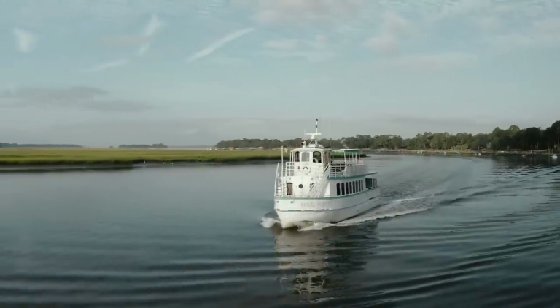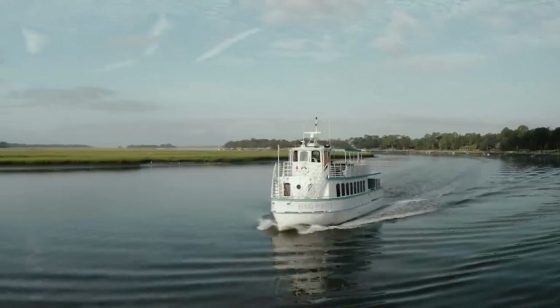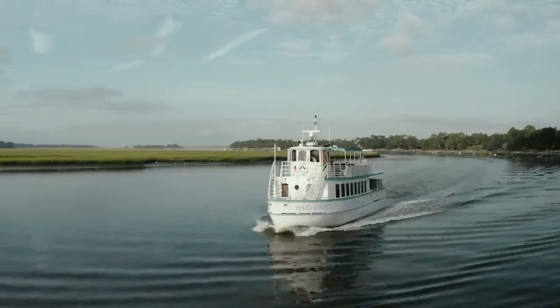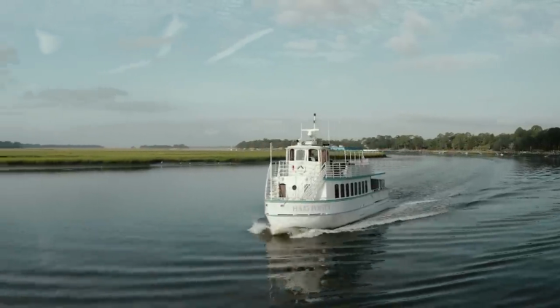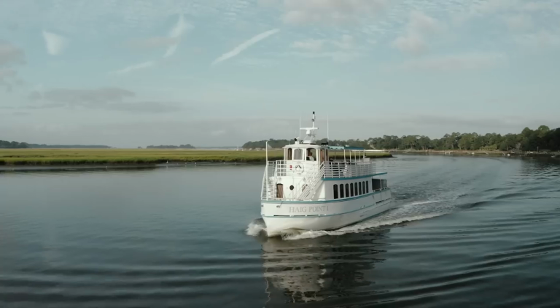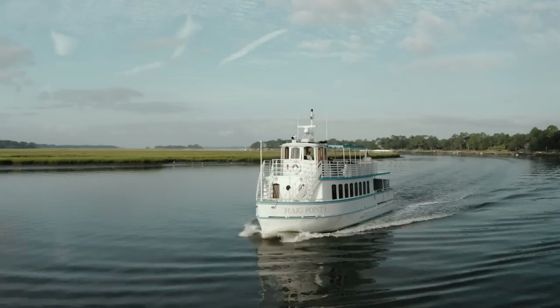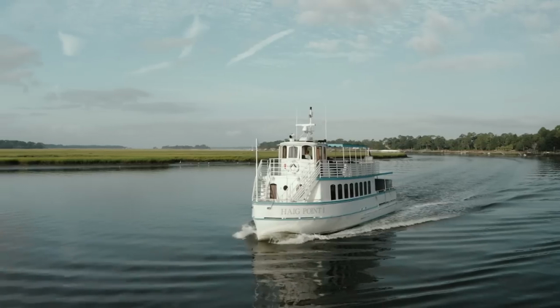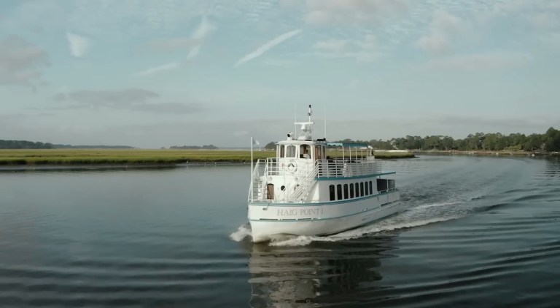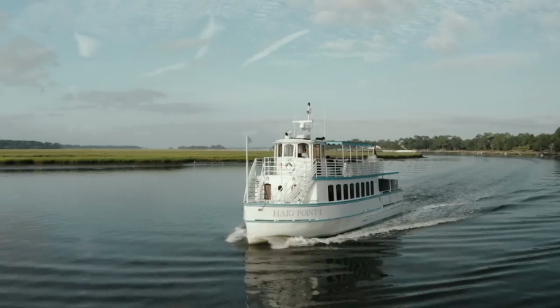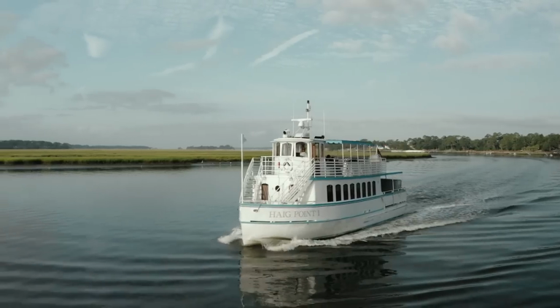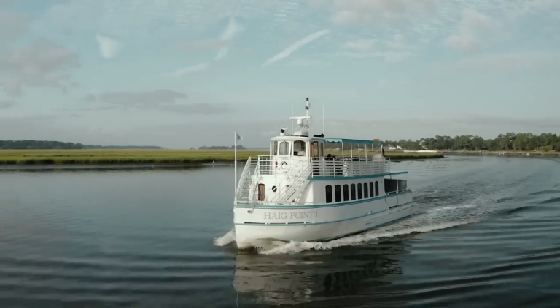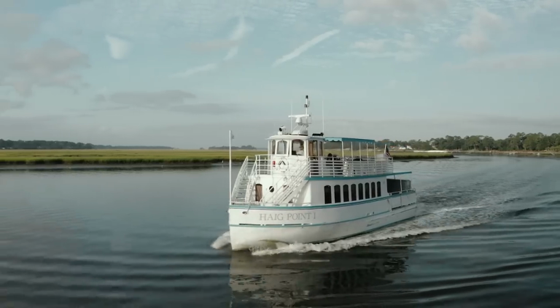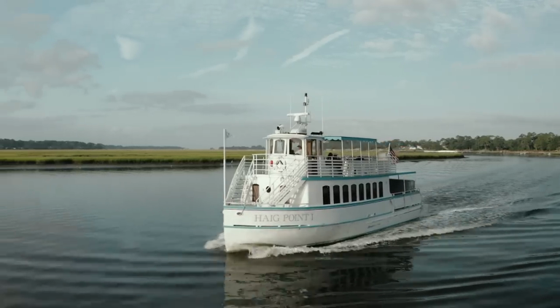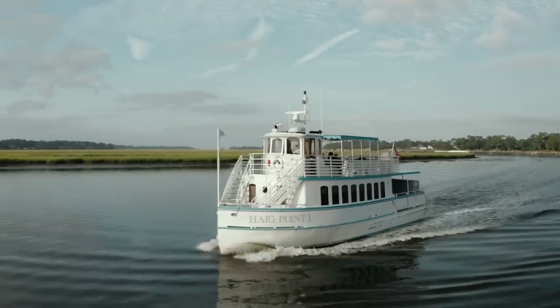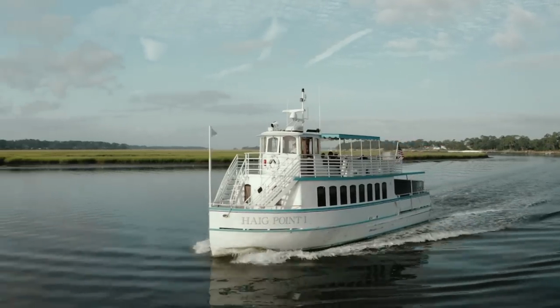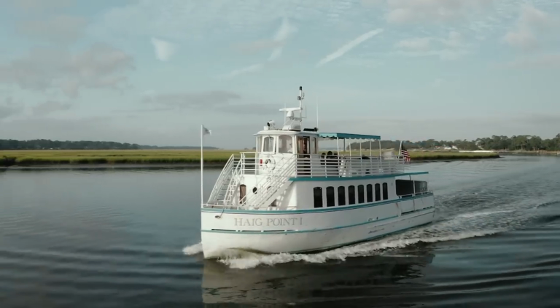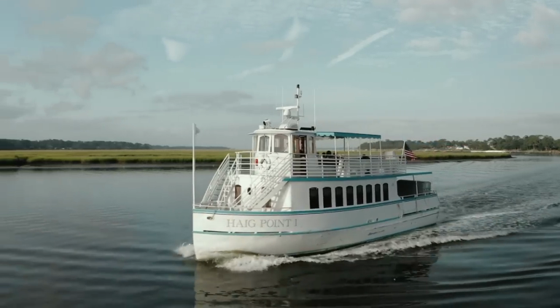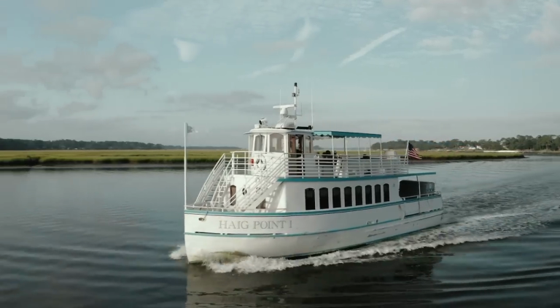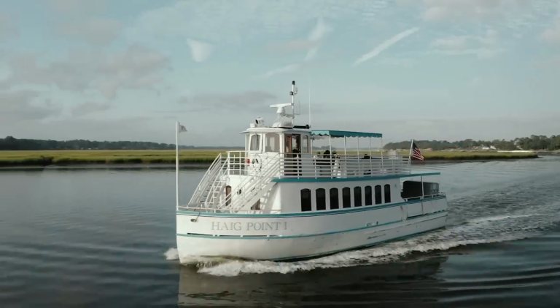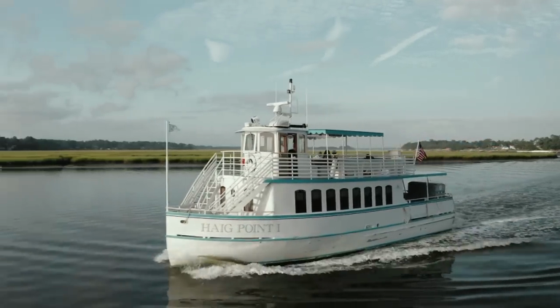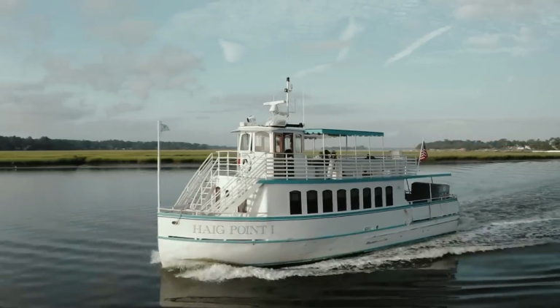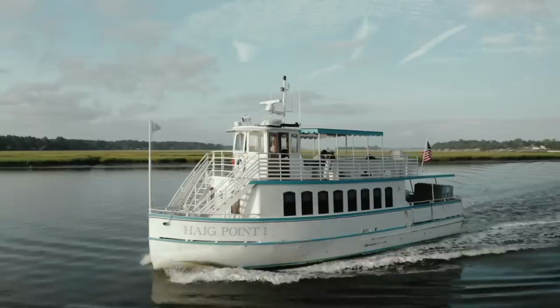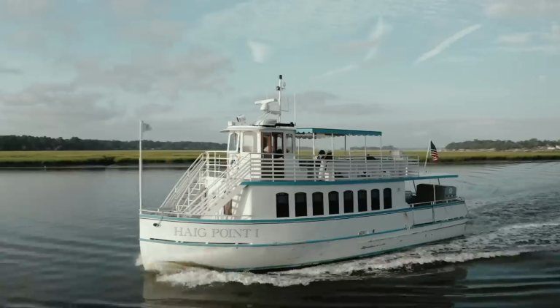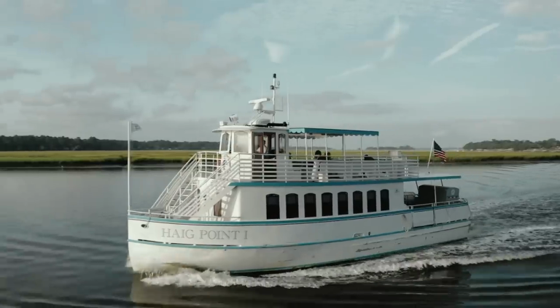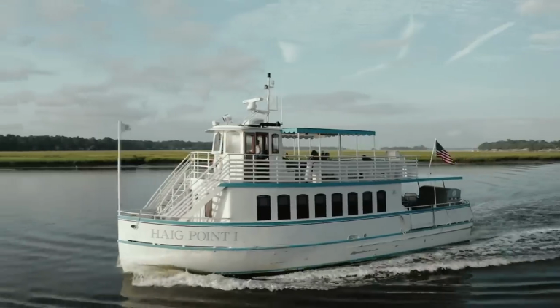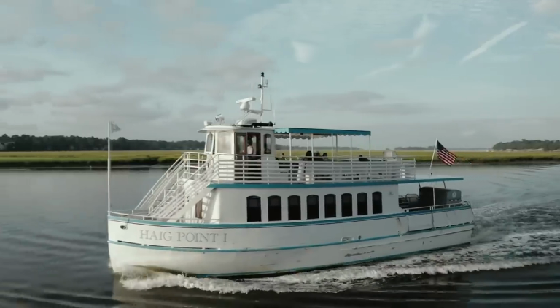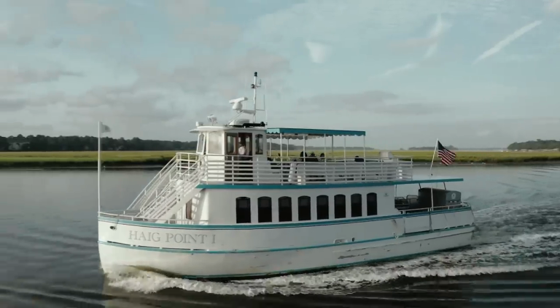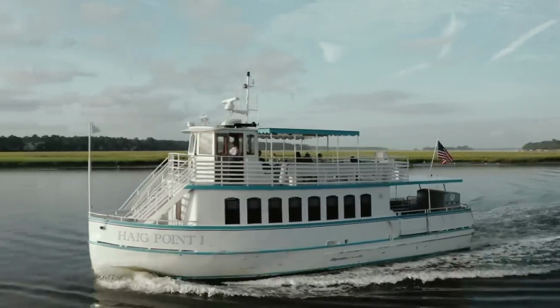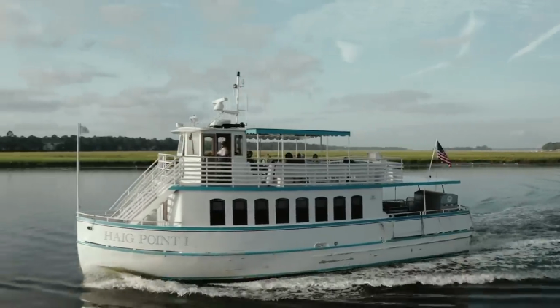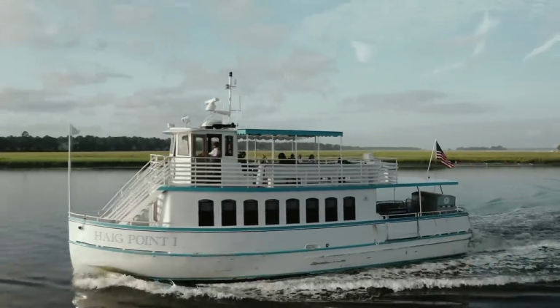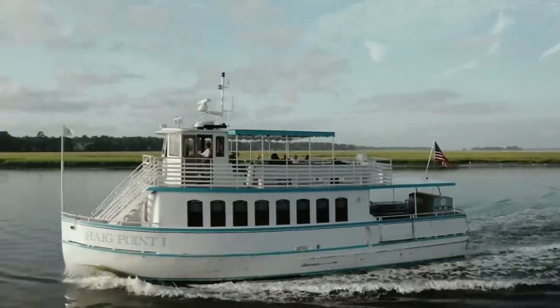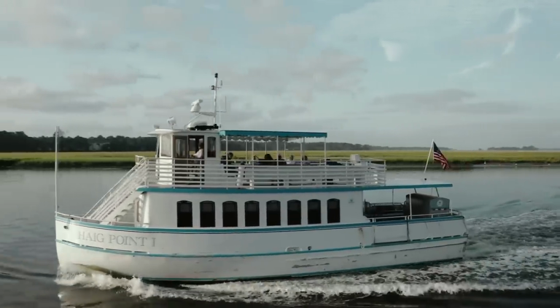Vast marshes hold redfish and trout, and the offshore fishing here is incredible as well.